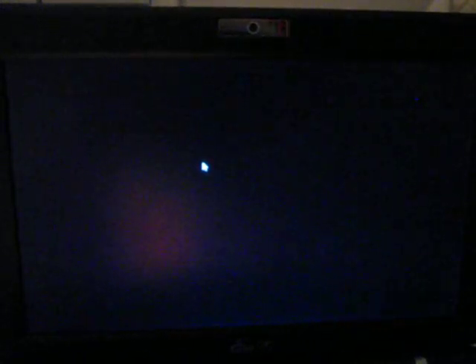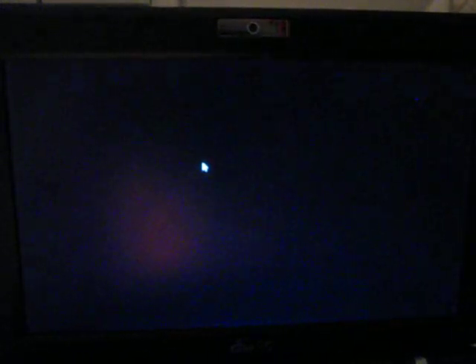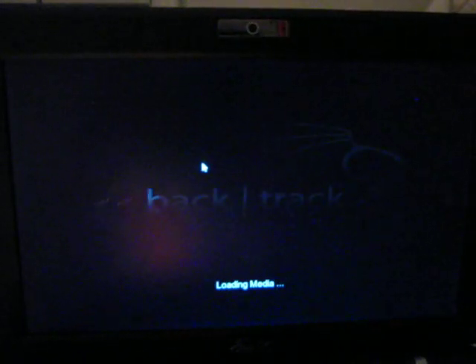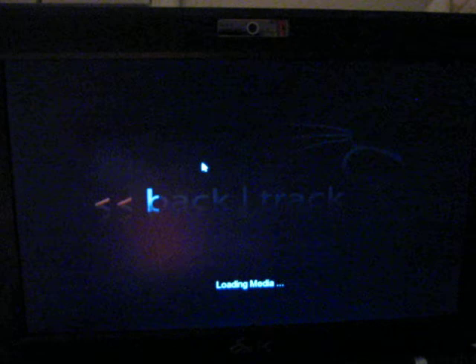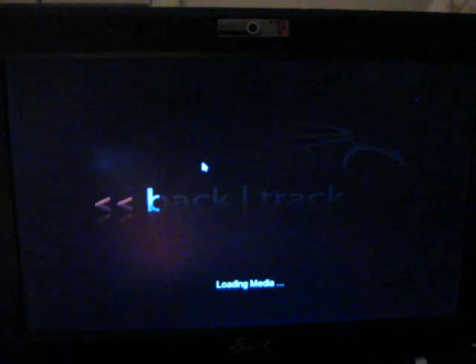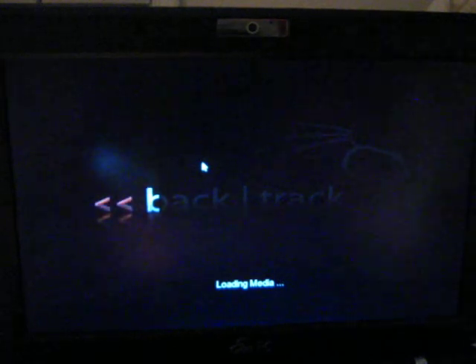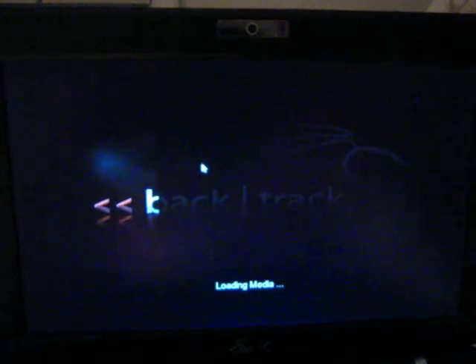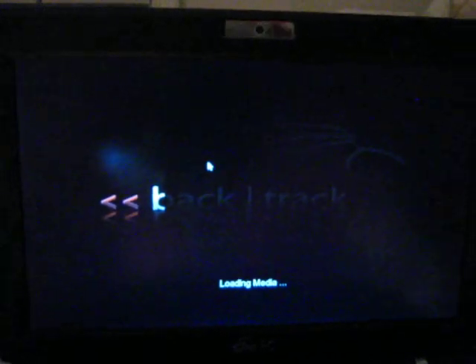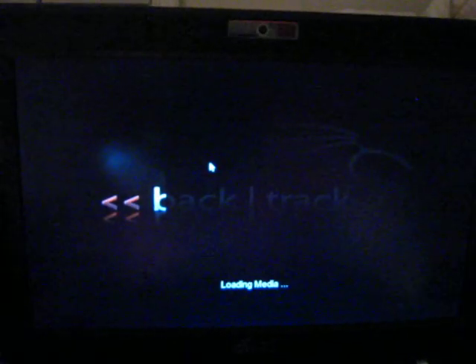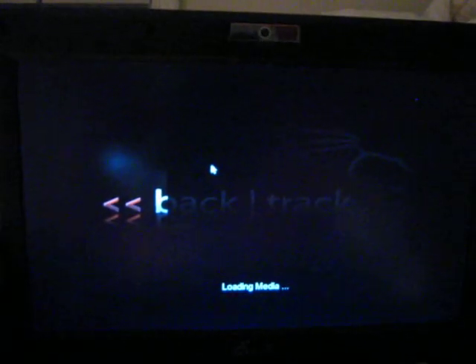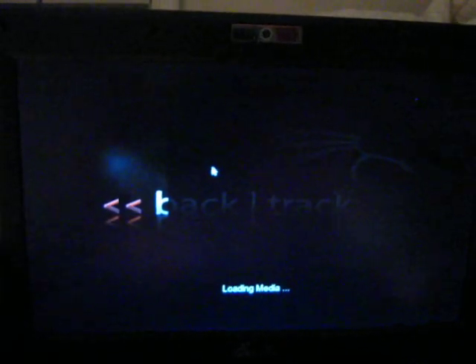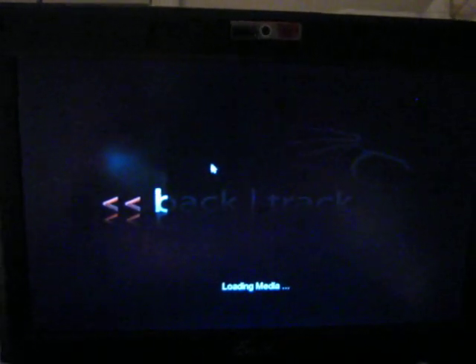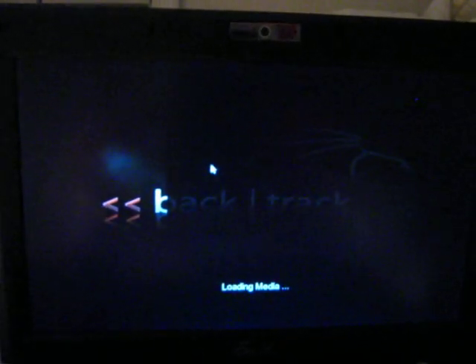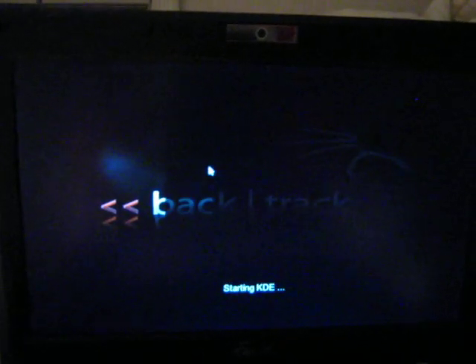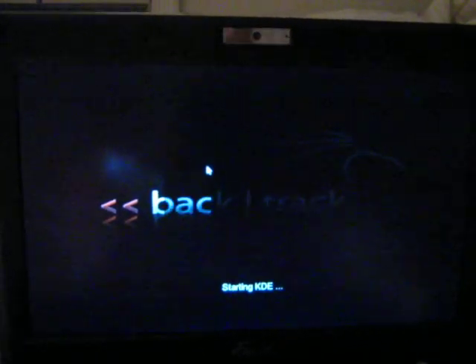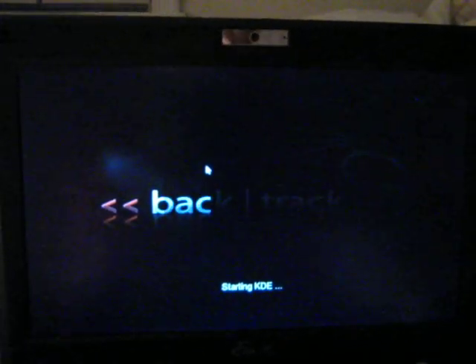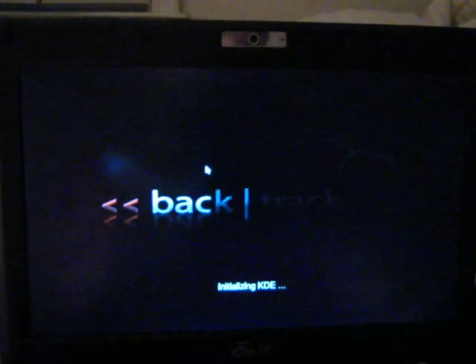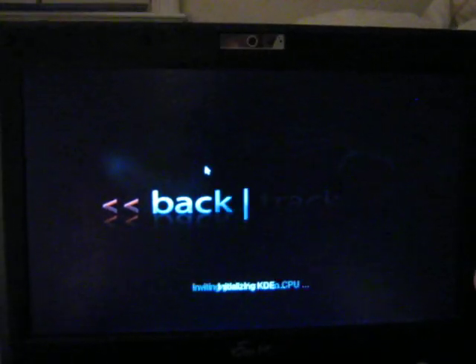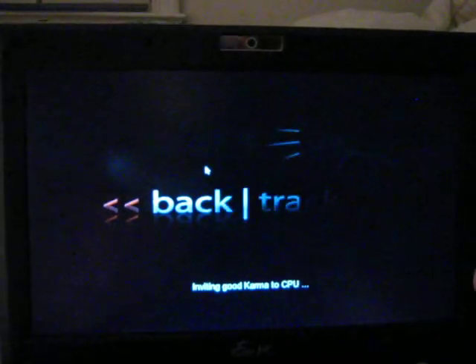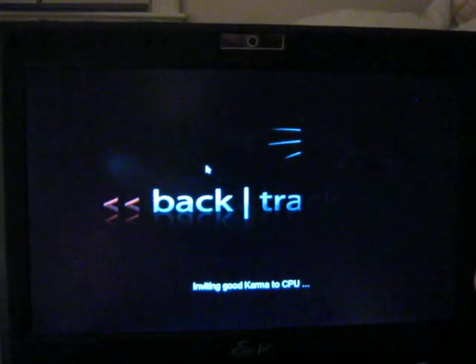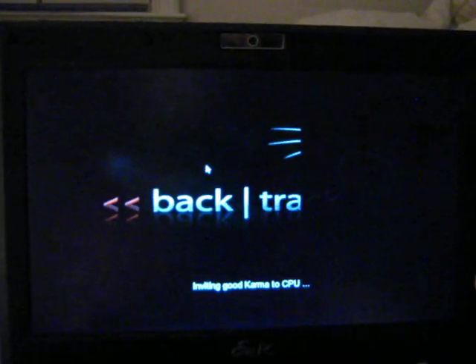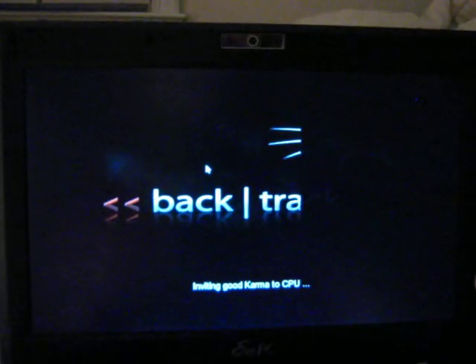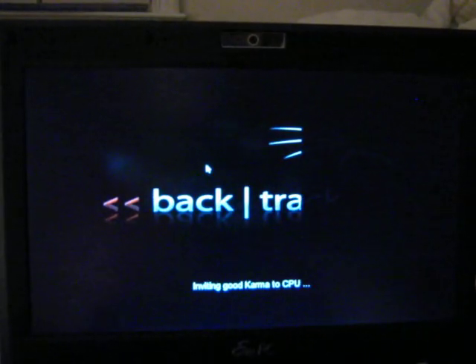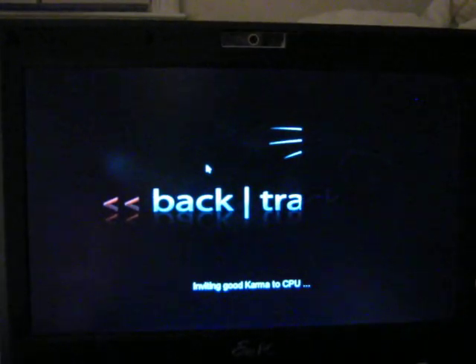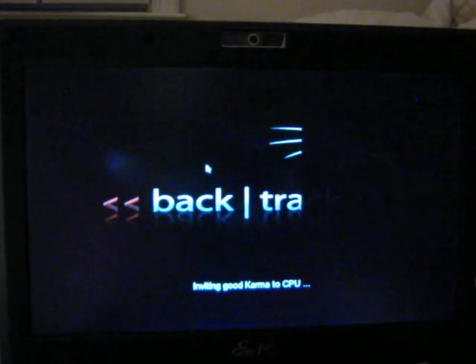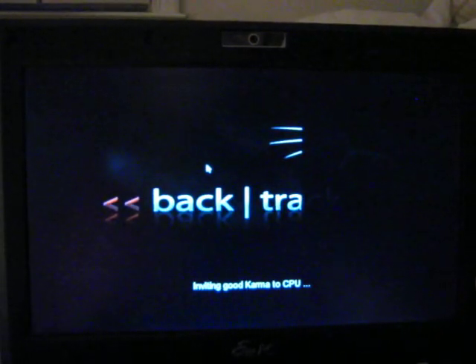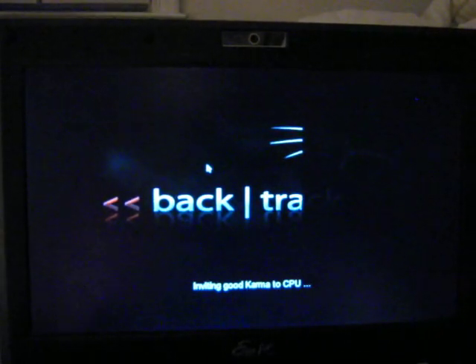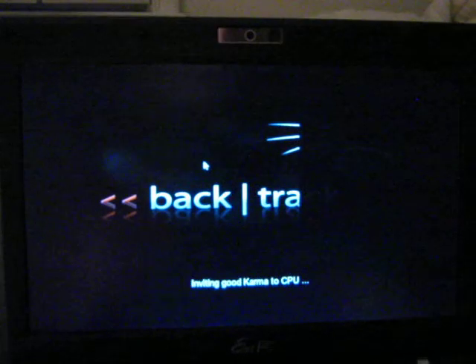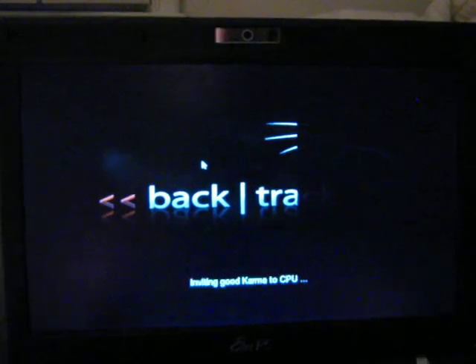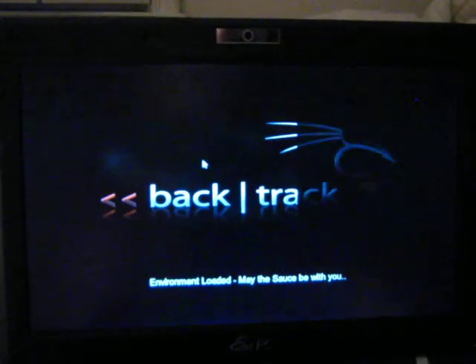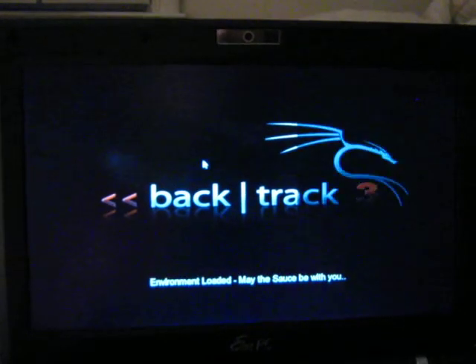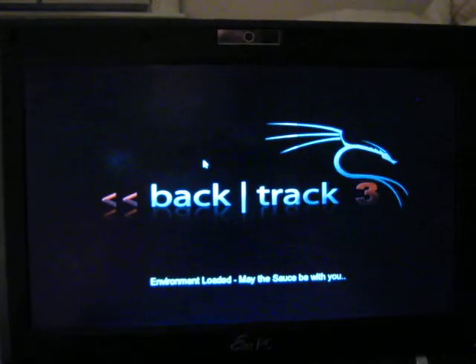So, that was just logging on to BatTrack 3, booting from SD card.